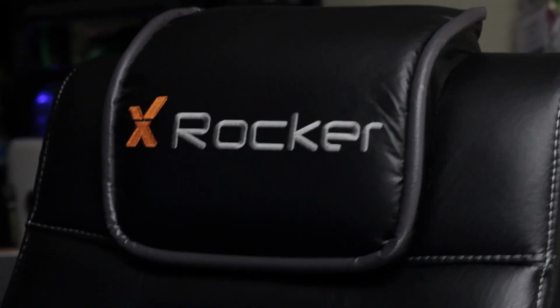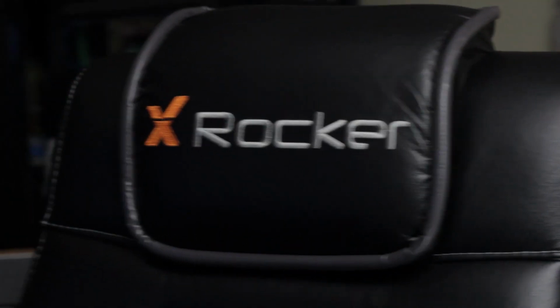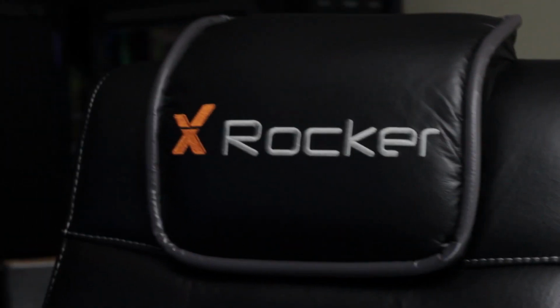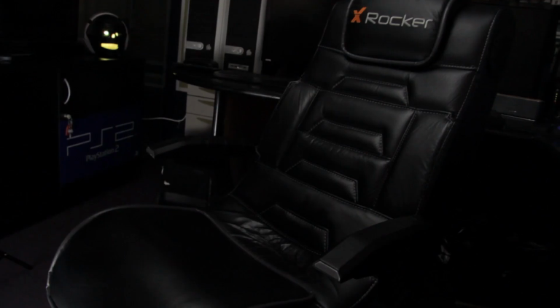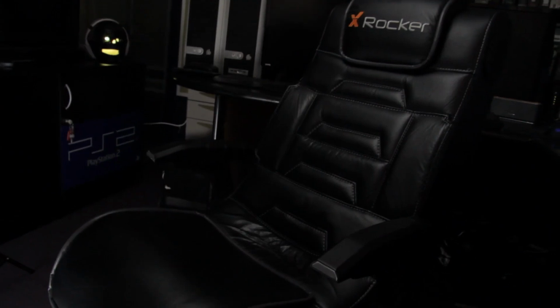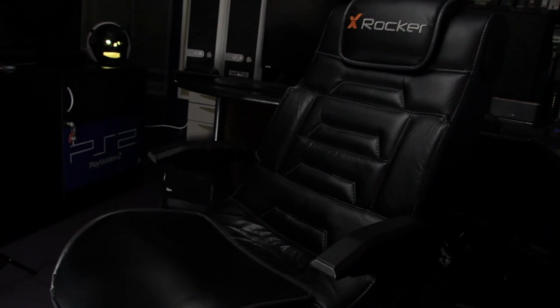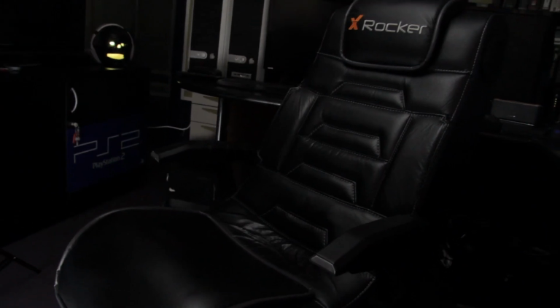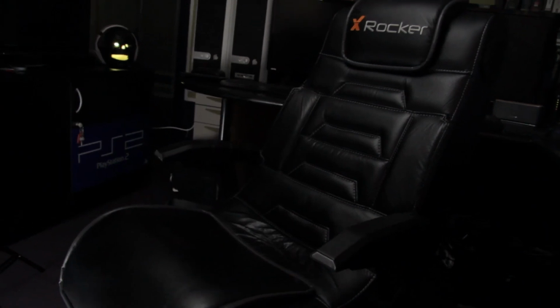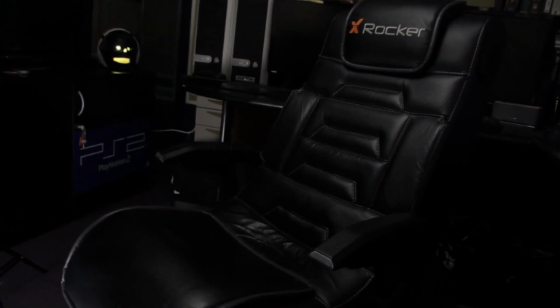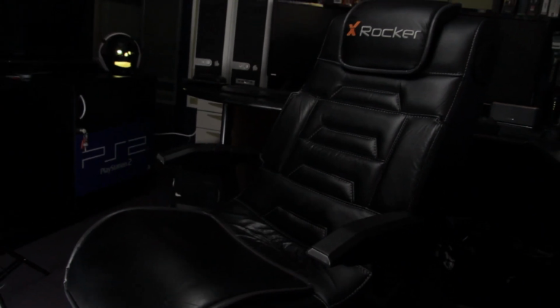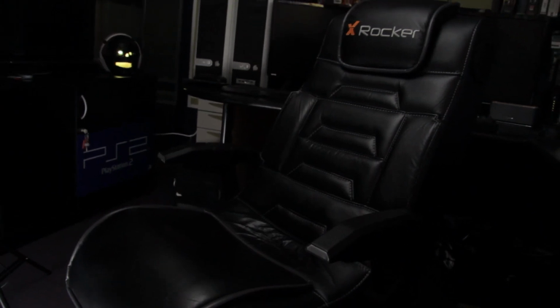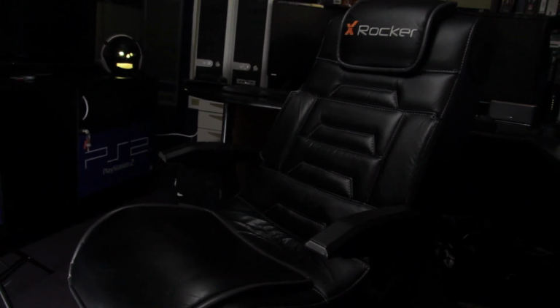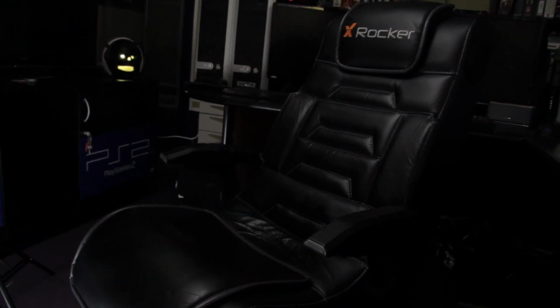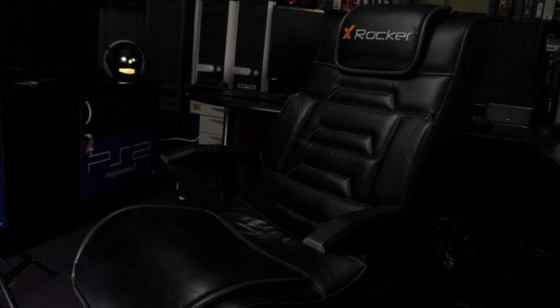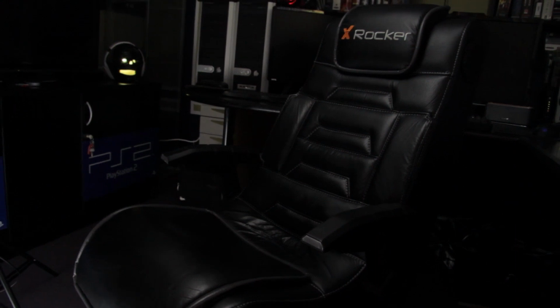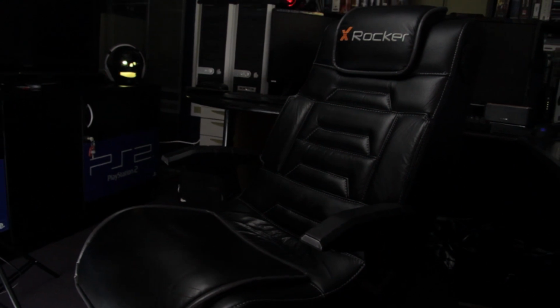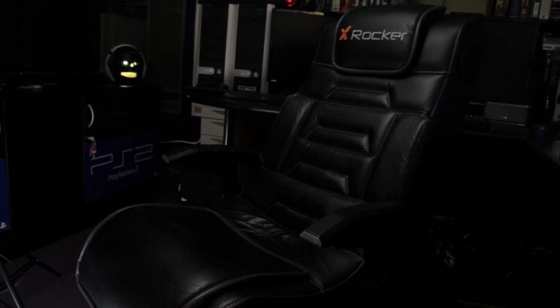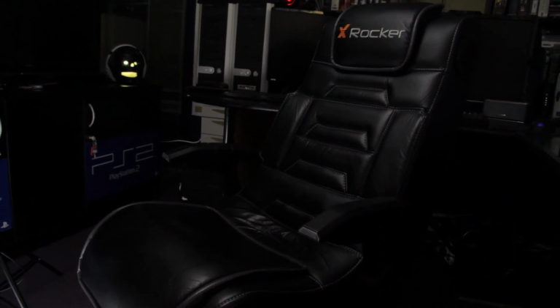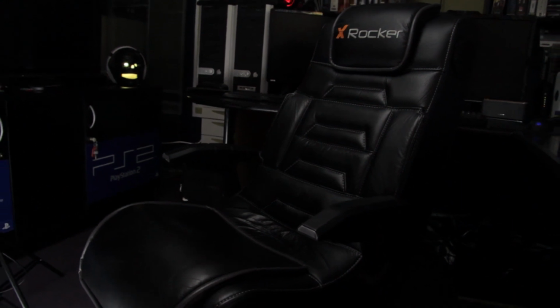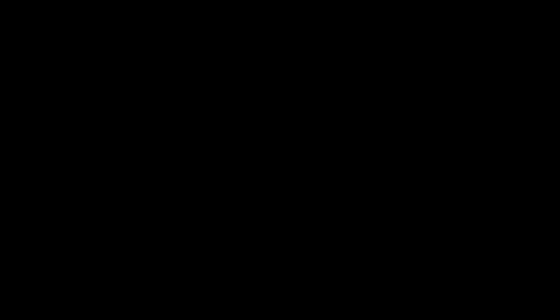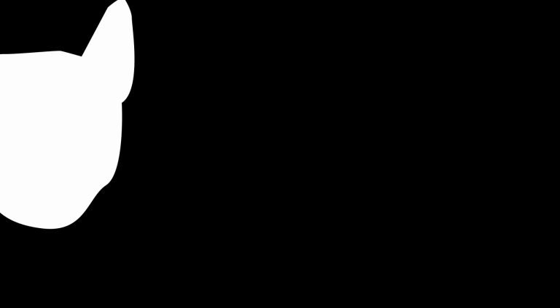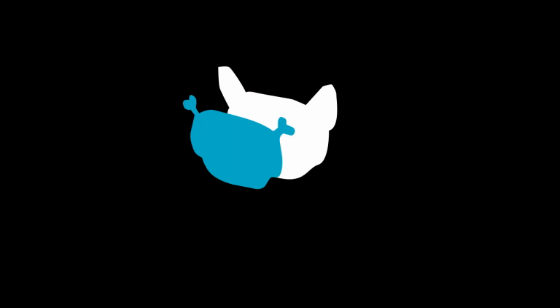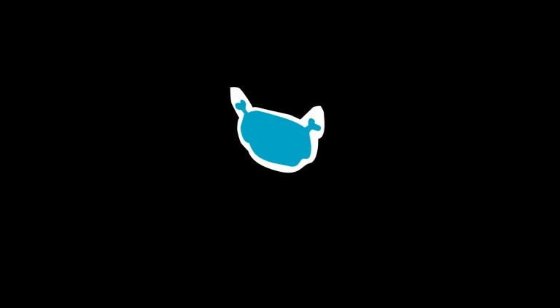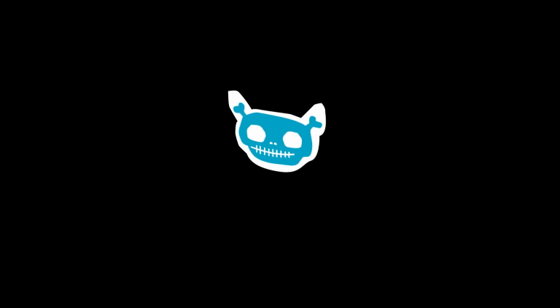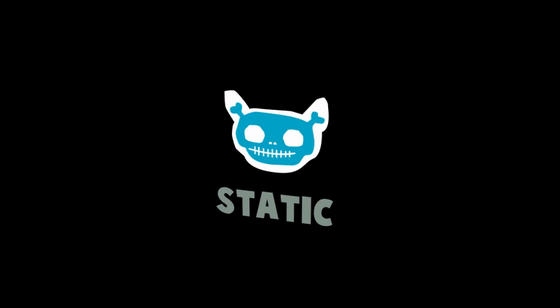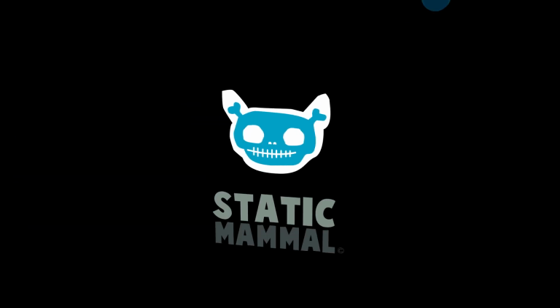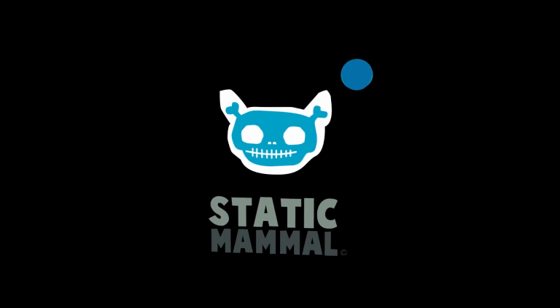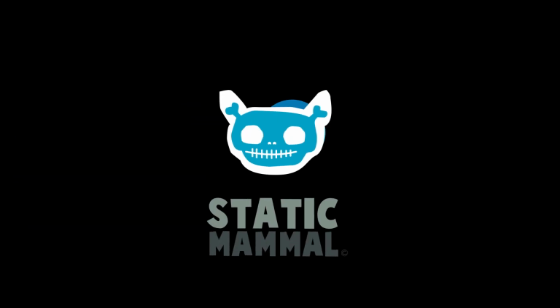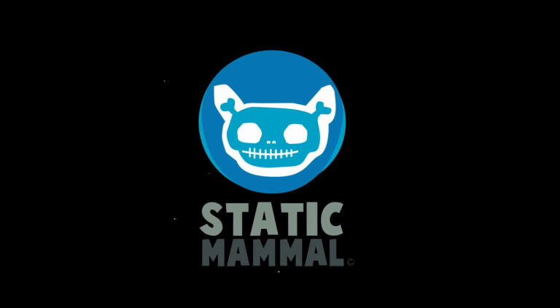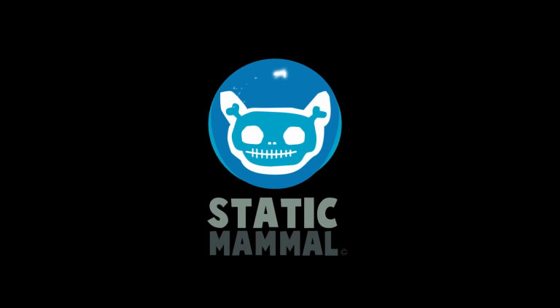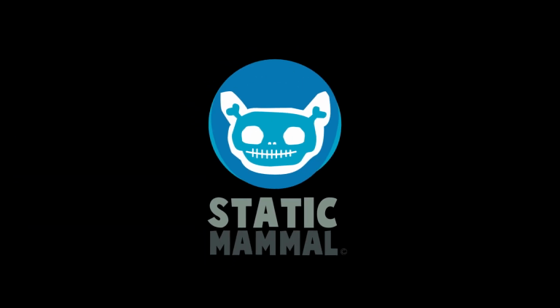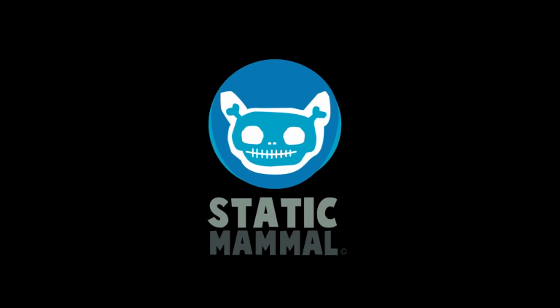Perfect for any den, game room, bedroom, or dorm. Go check out staticmammal.com.au and audio today.